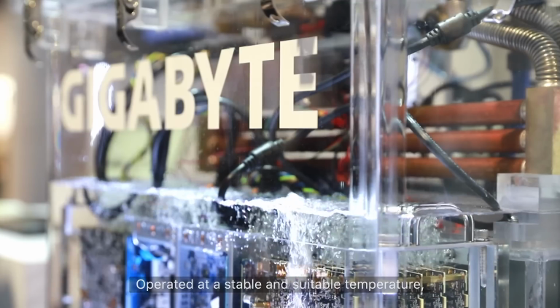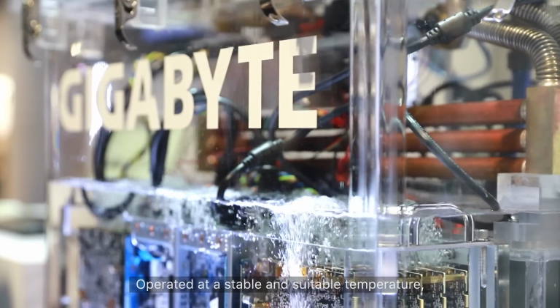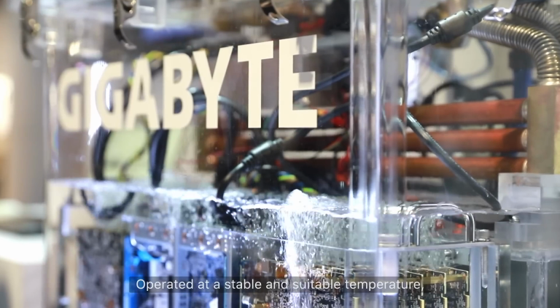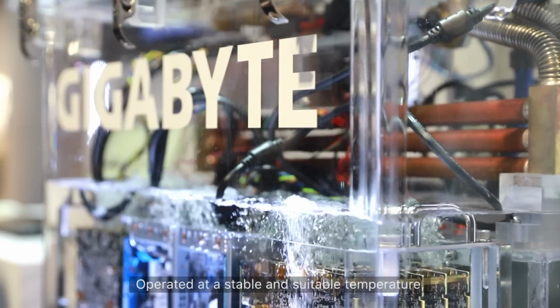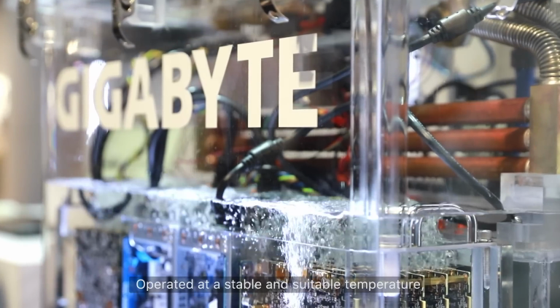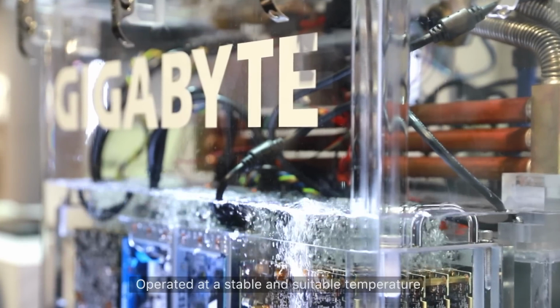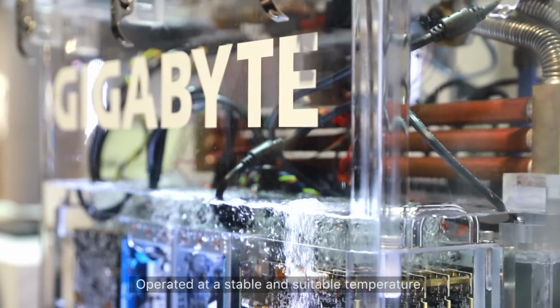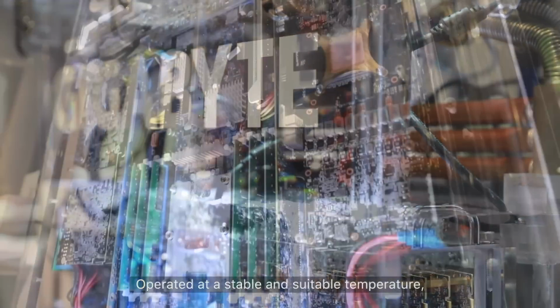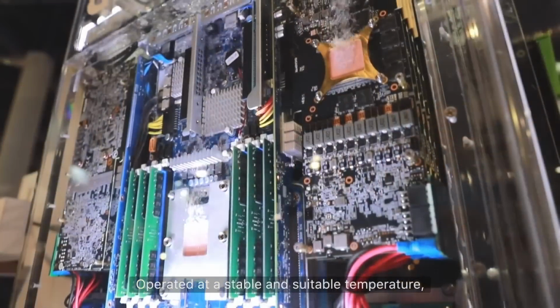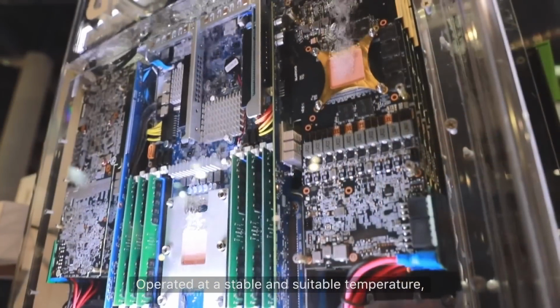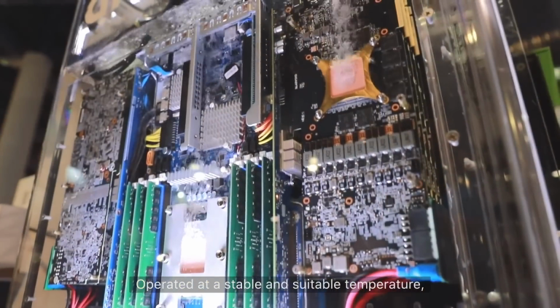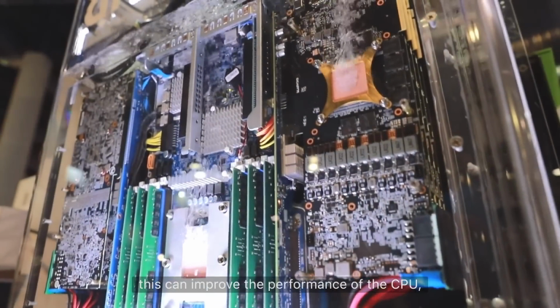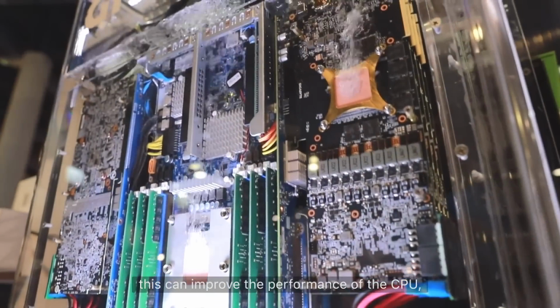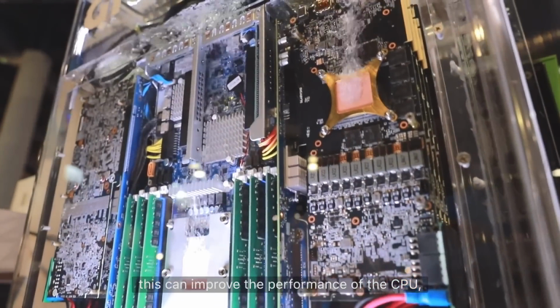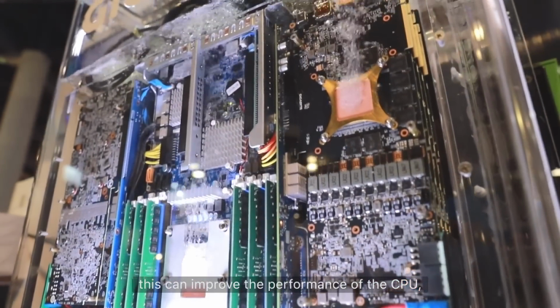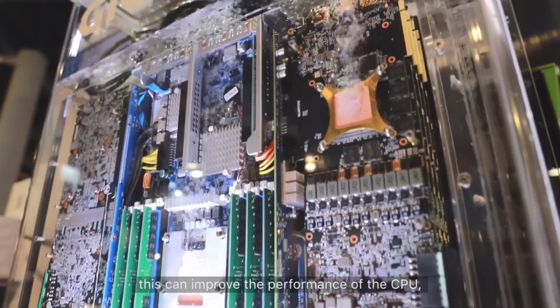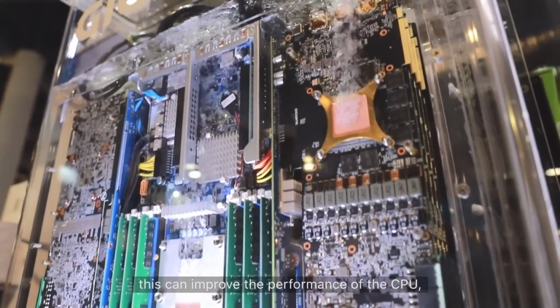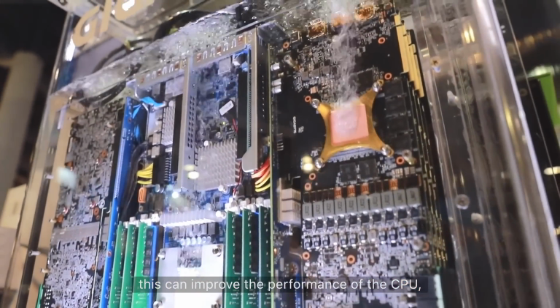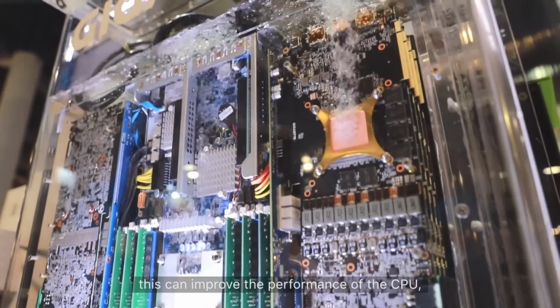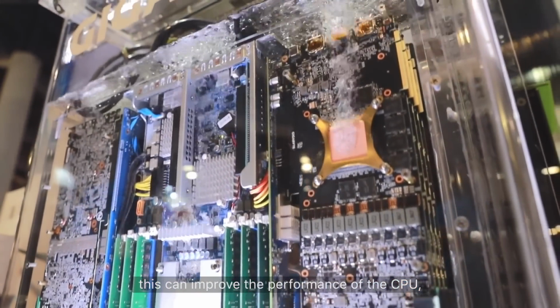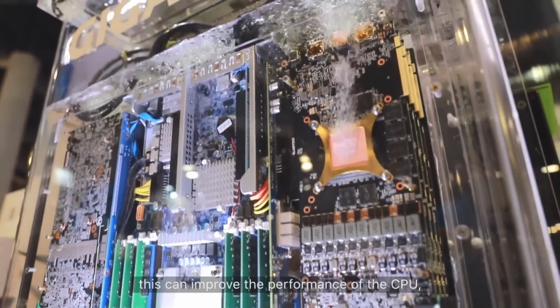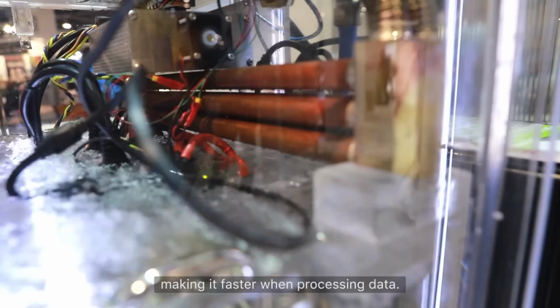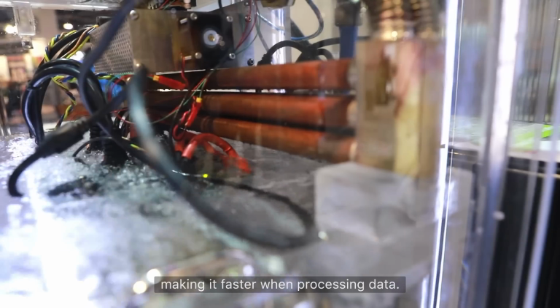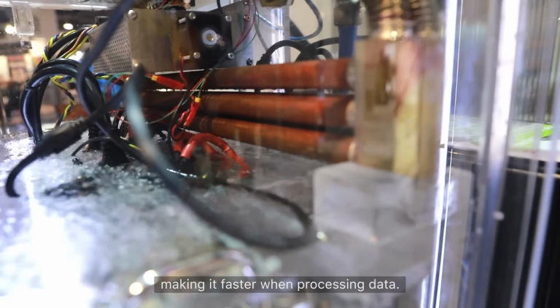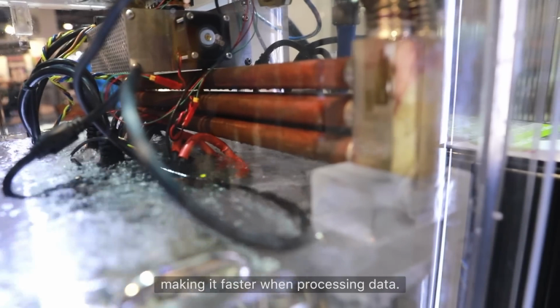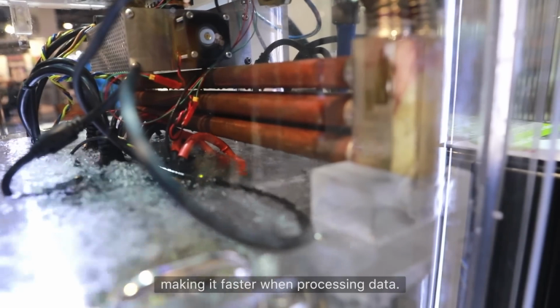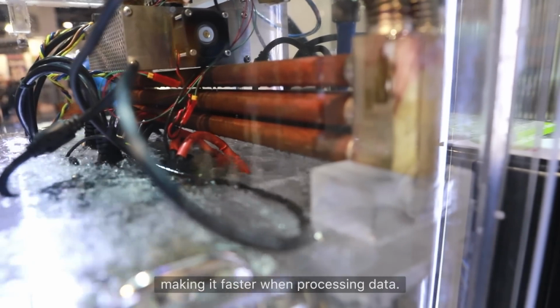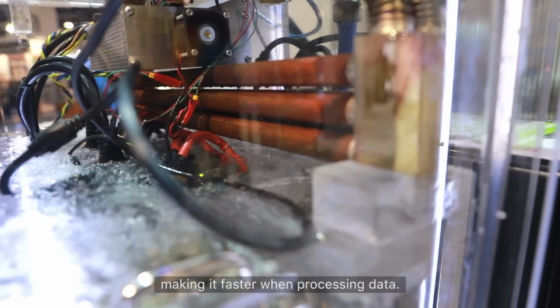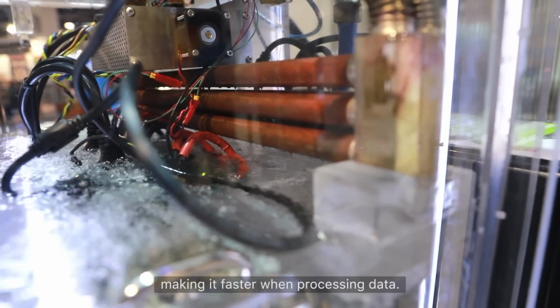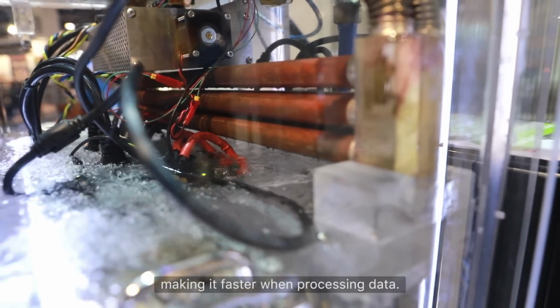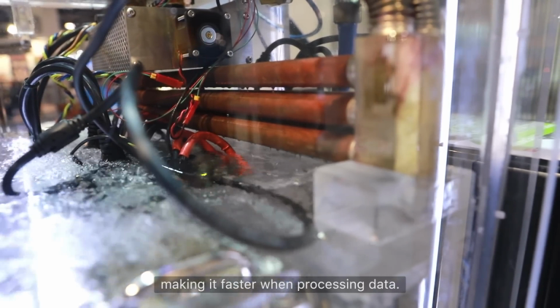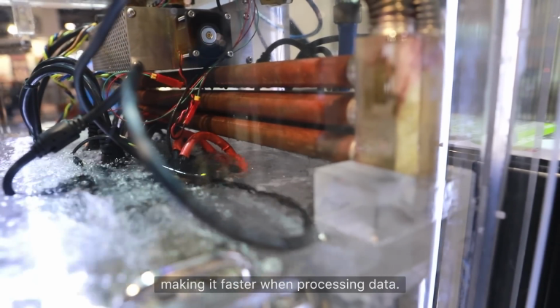Operated at a stable and suitable temperature, this can improve the performance of the CPU, making it faster when processing data.